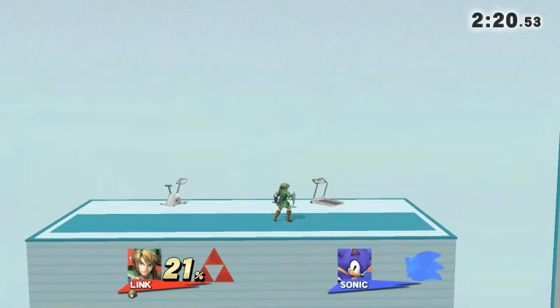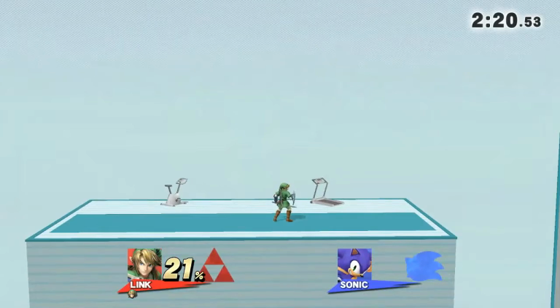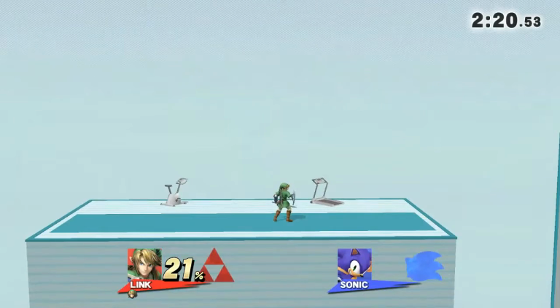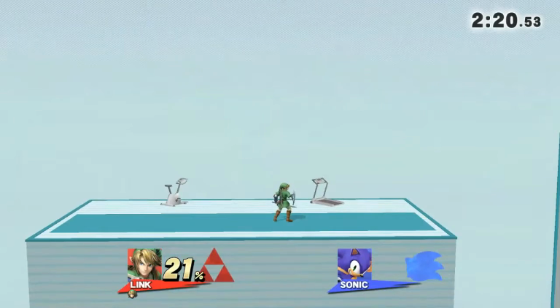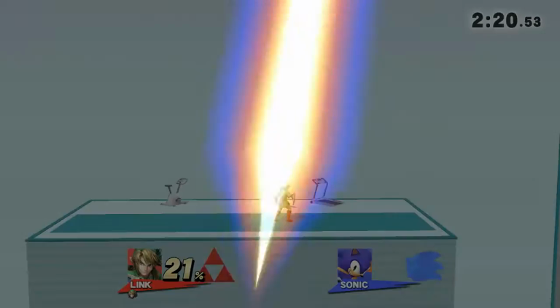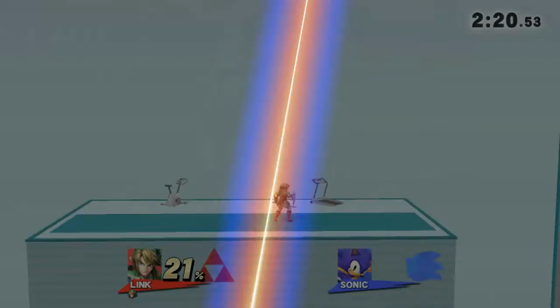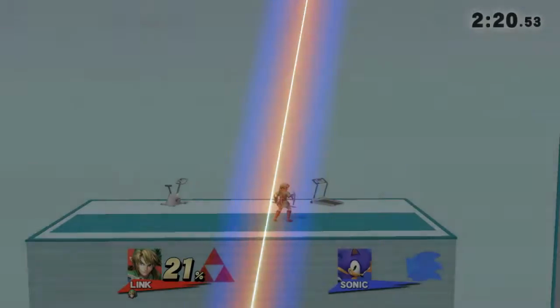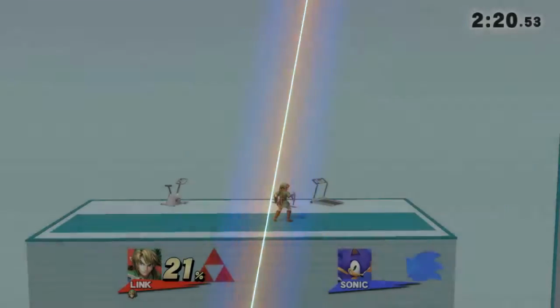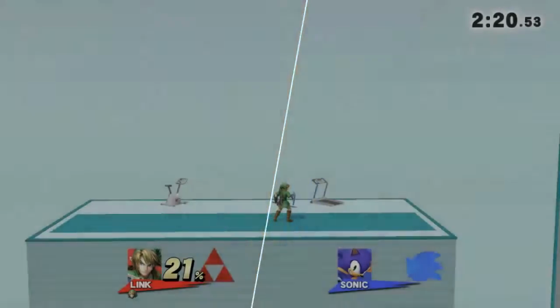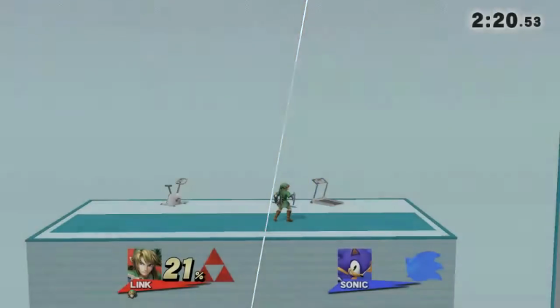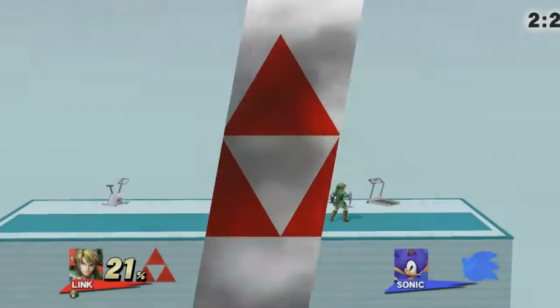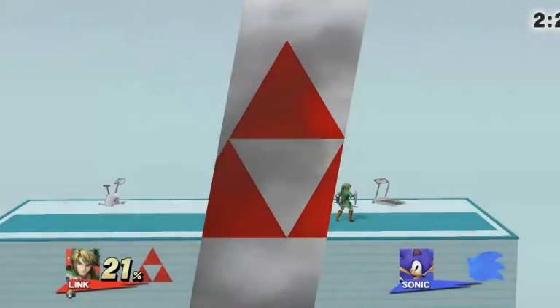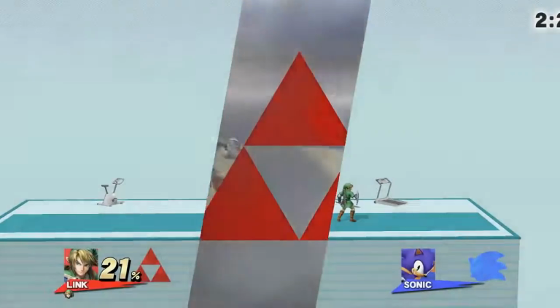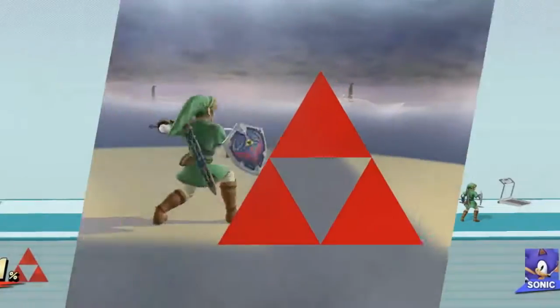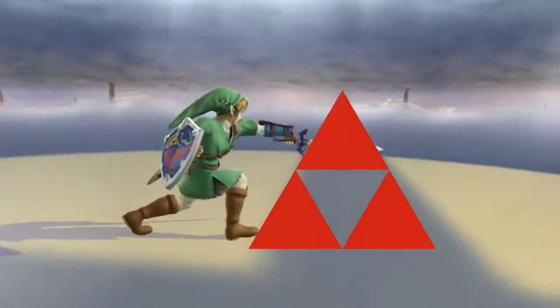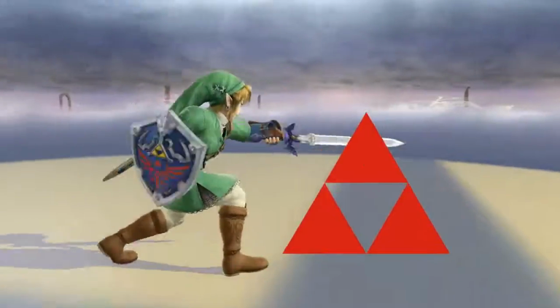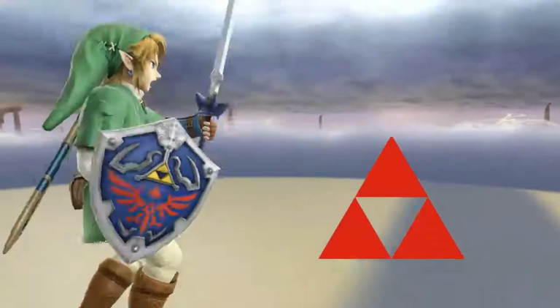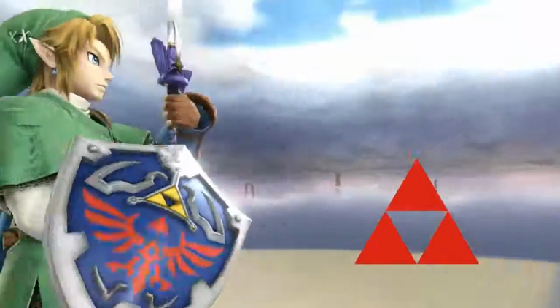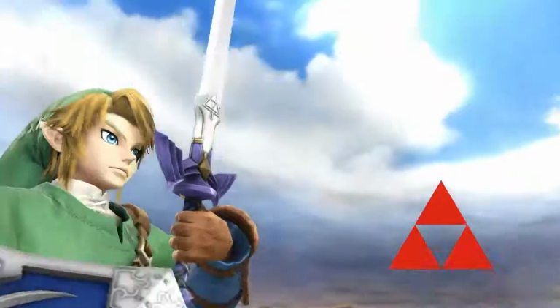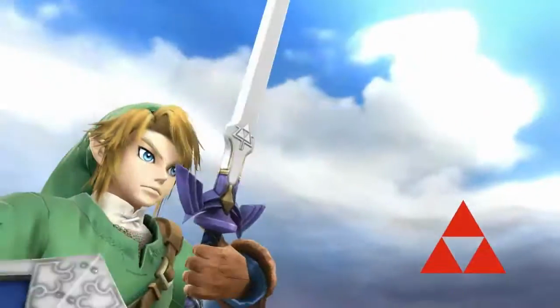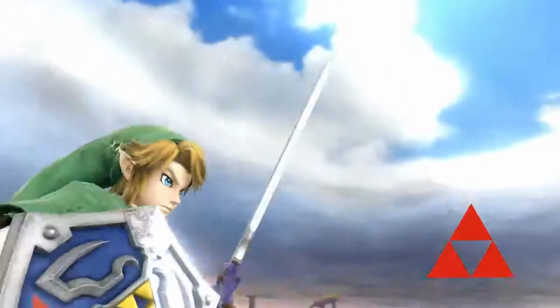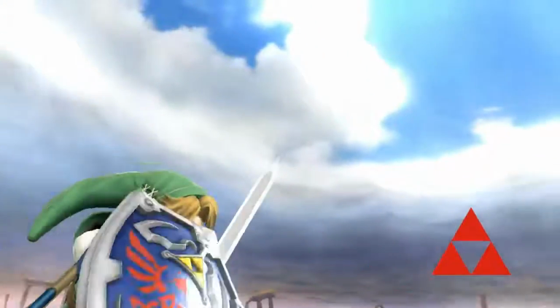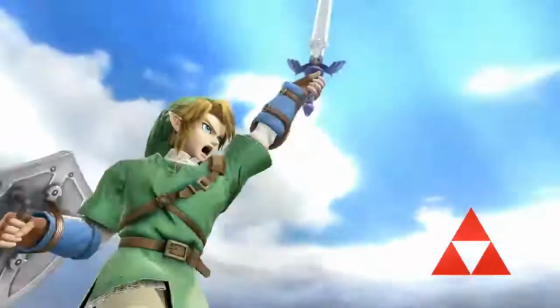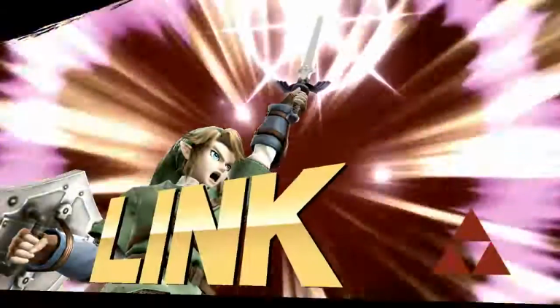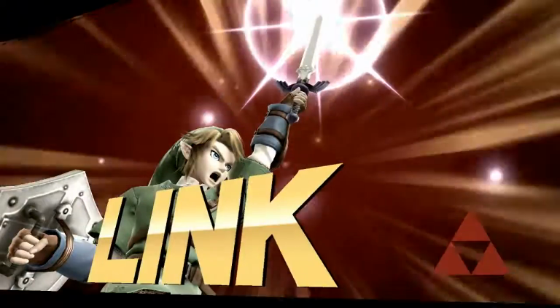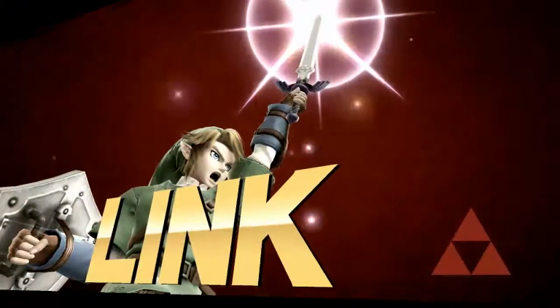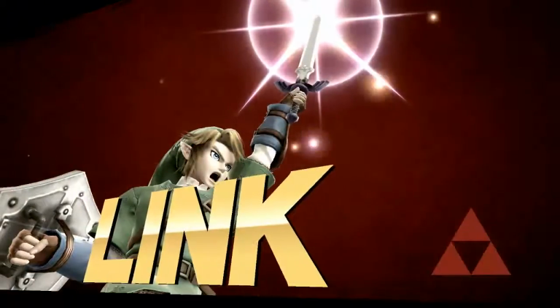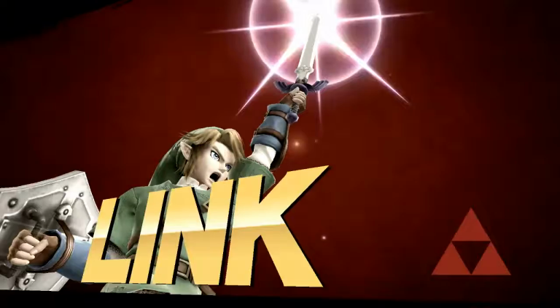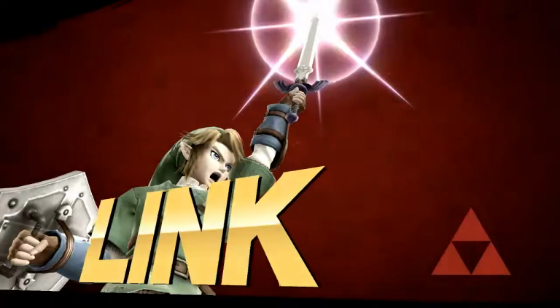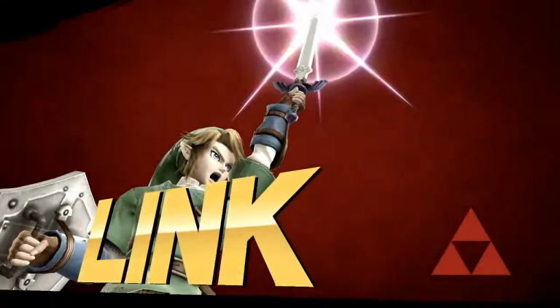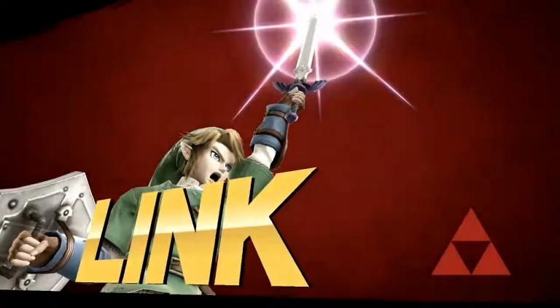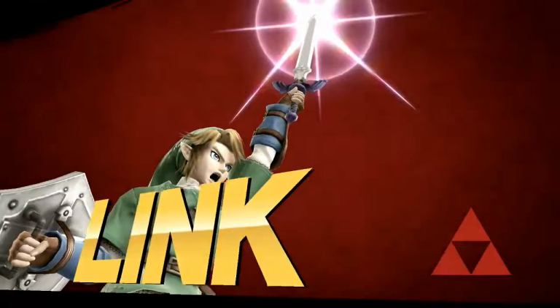The winner is Link. Link! We'll be right back.